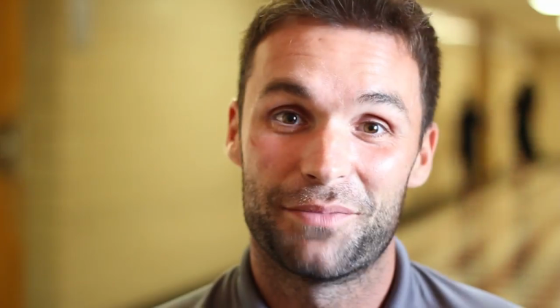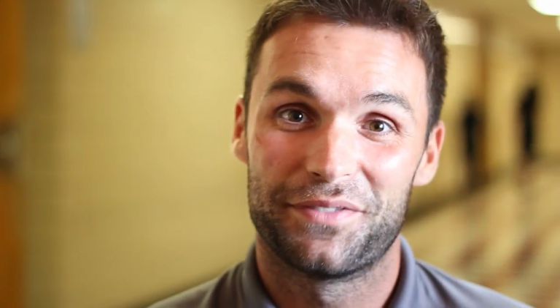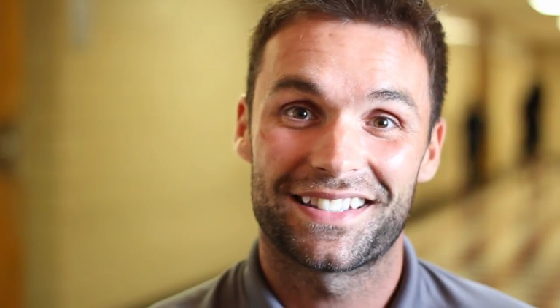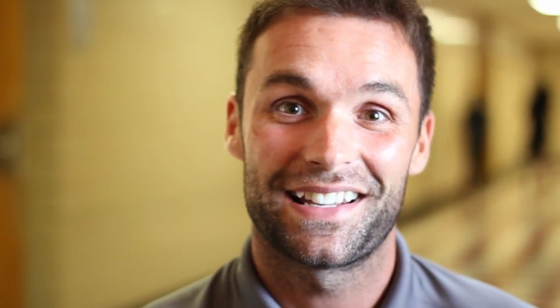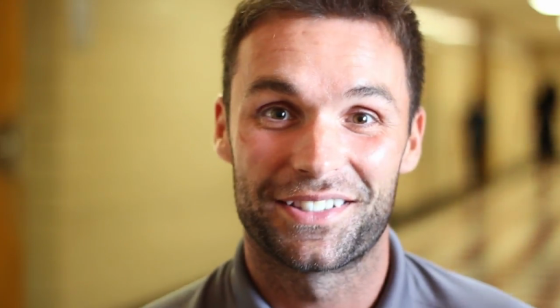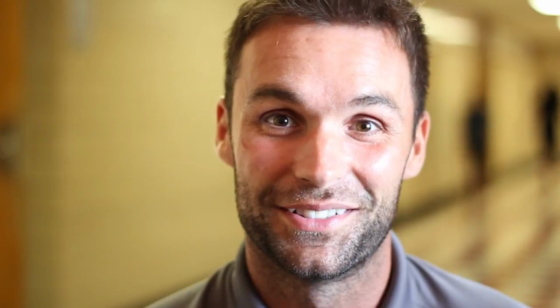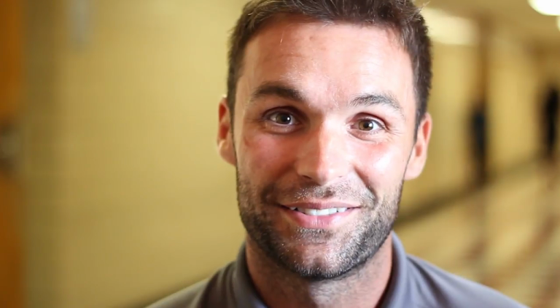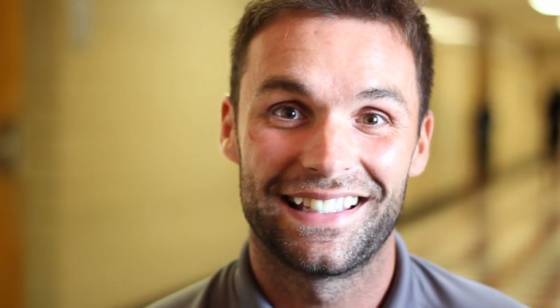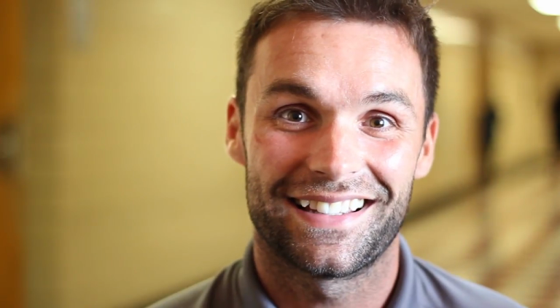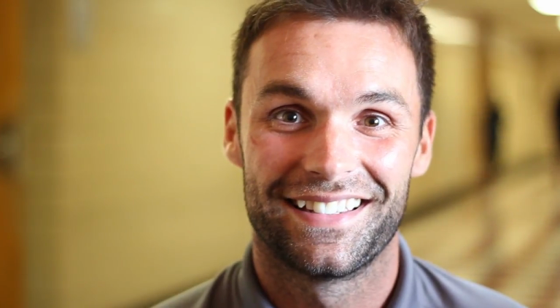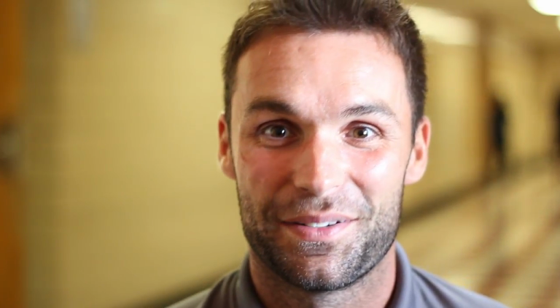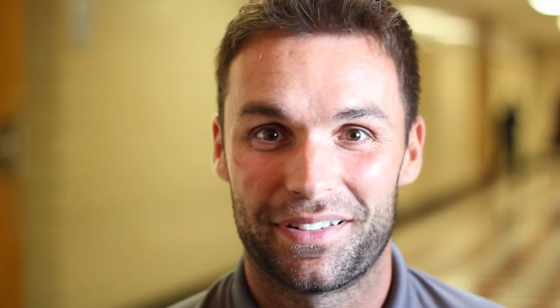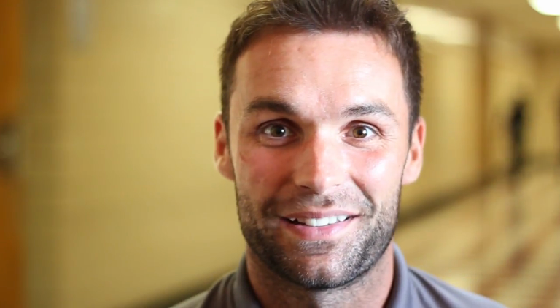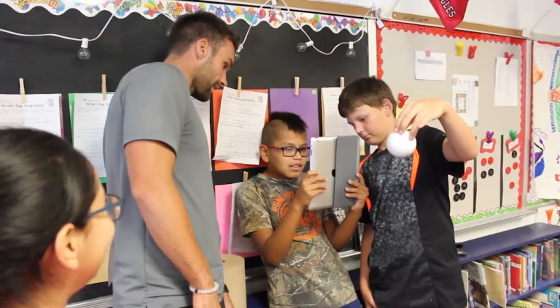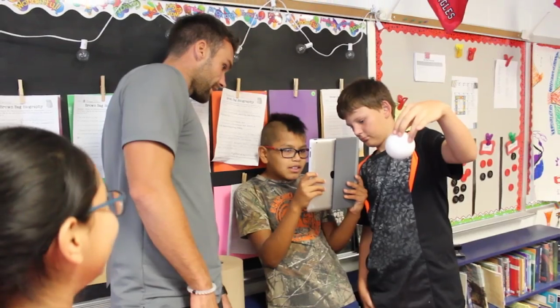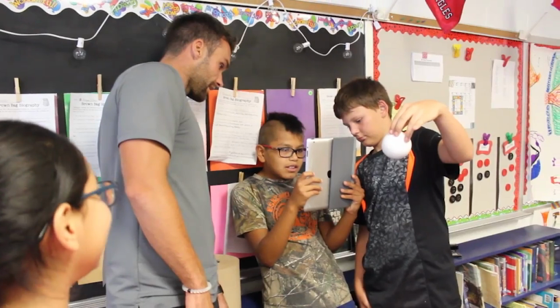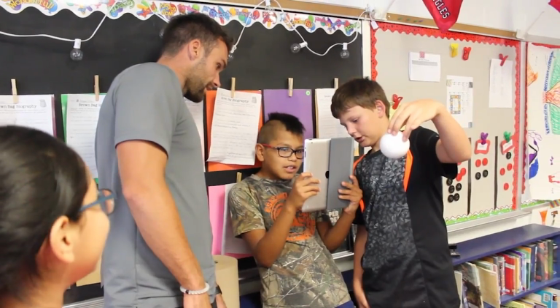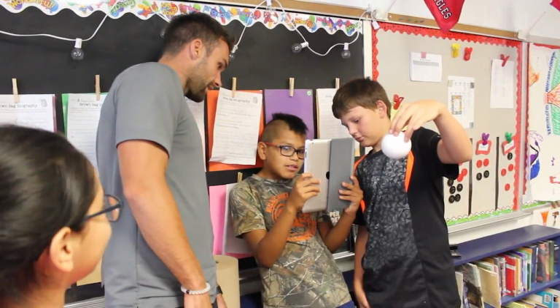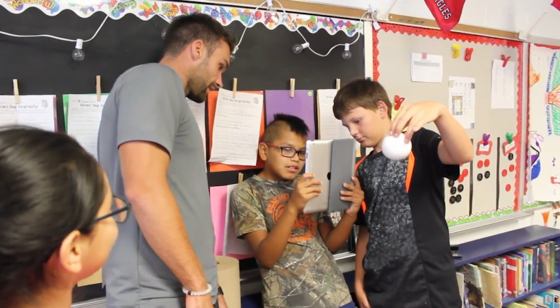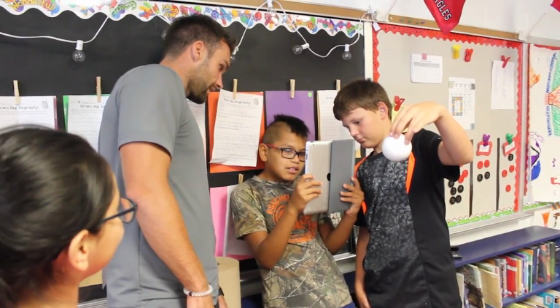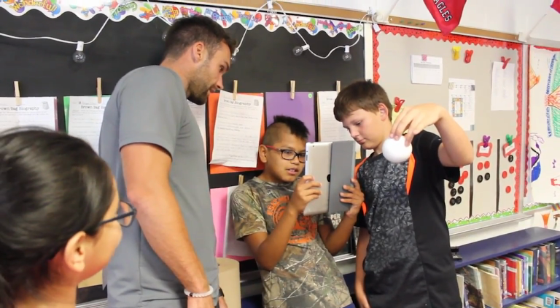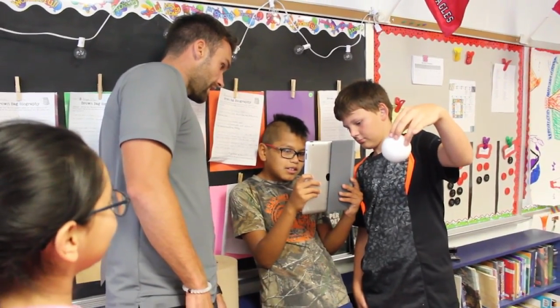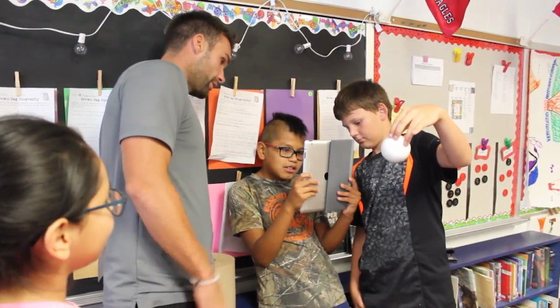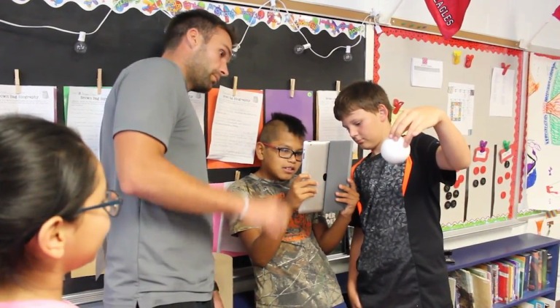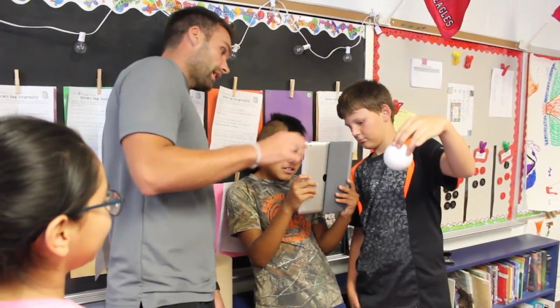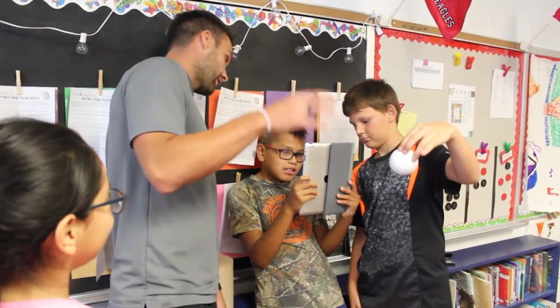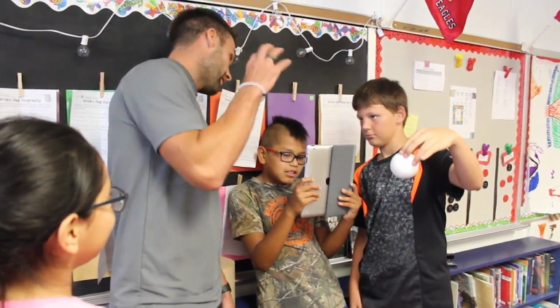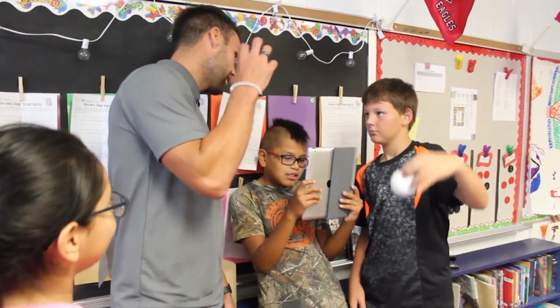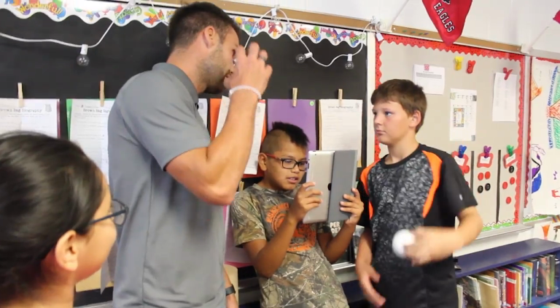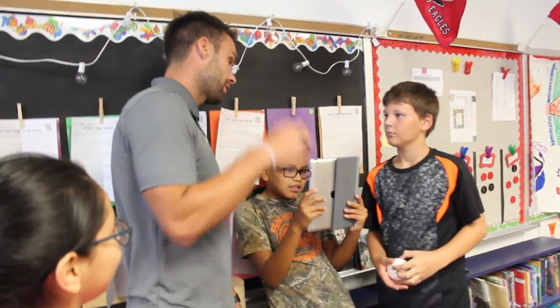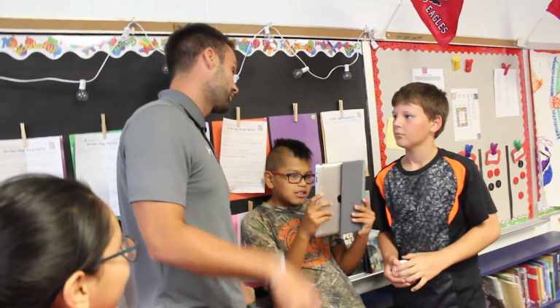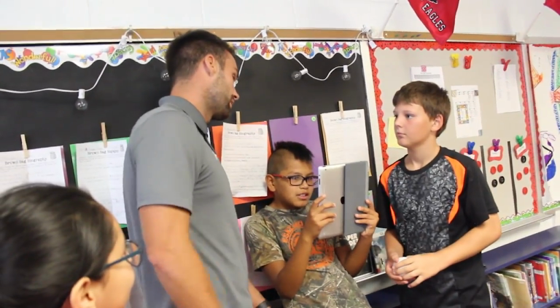It's a lot more advanced than when I was in school. Everything's going that way, and the fact that they can get to learn on the iPads this early, it's great for them.